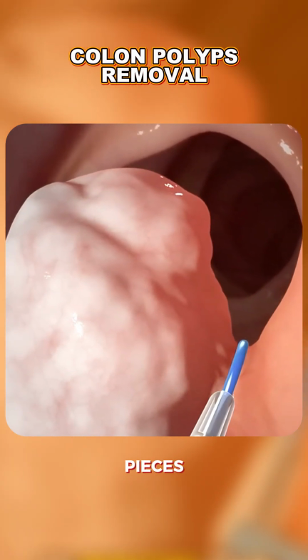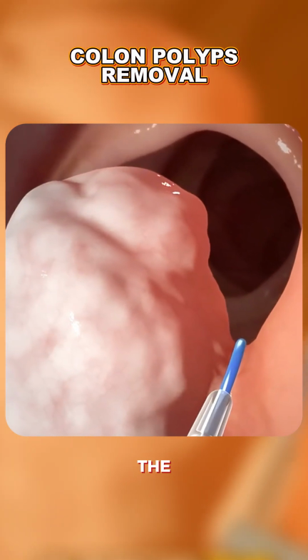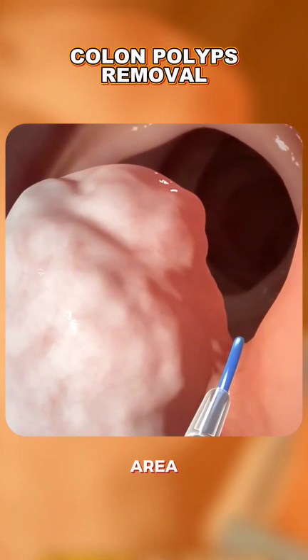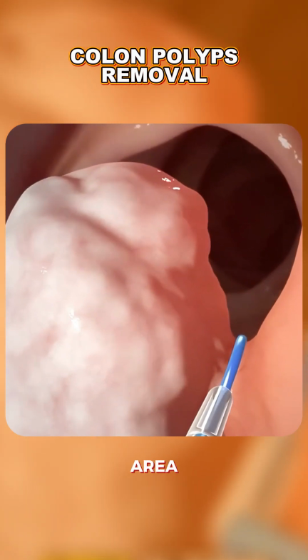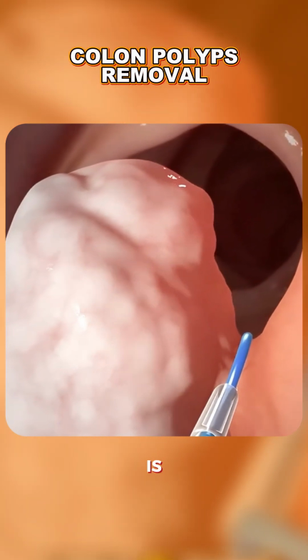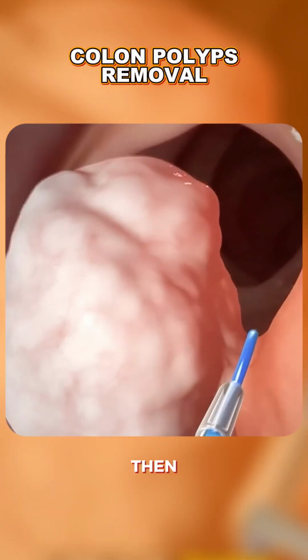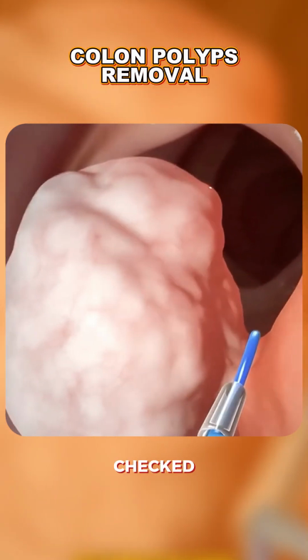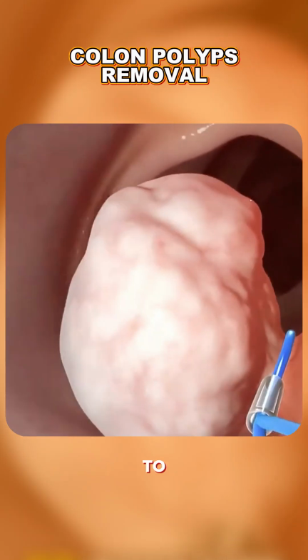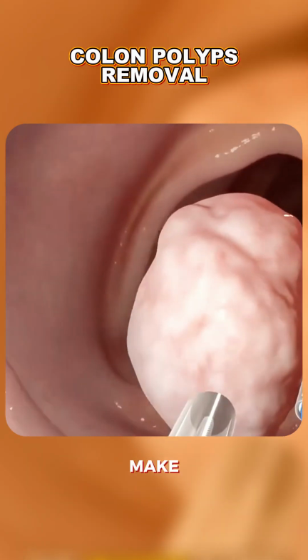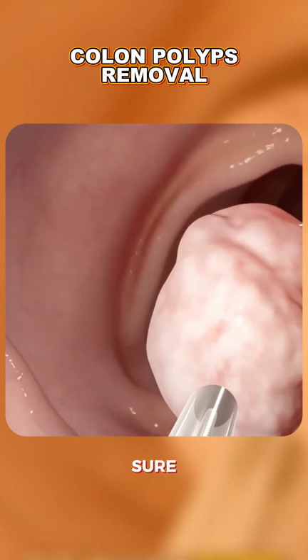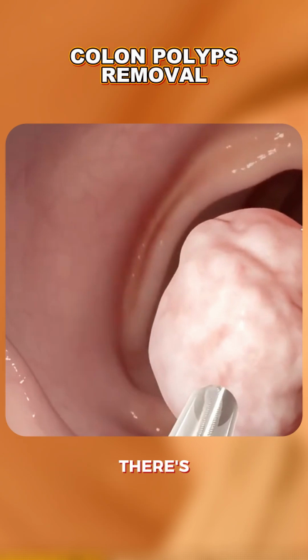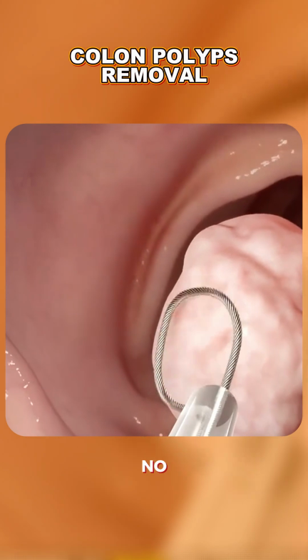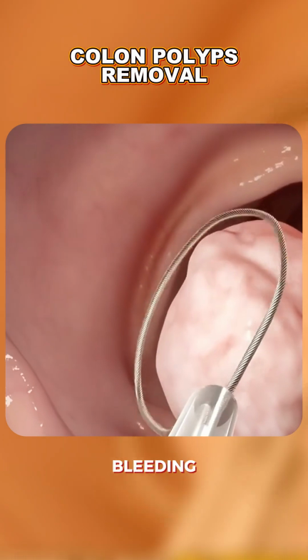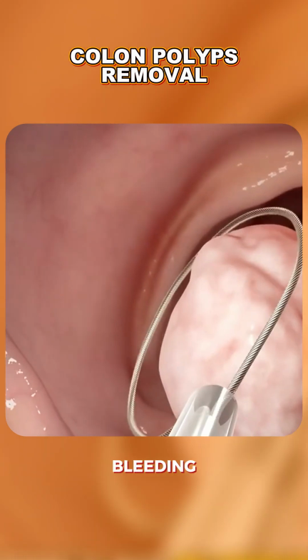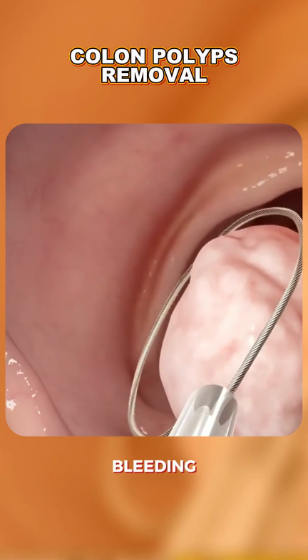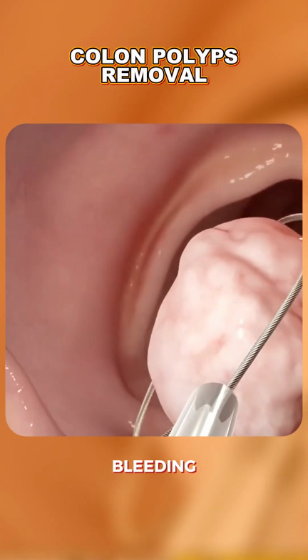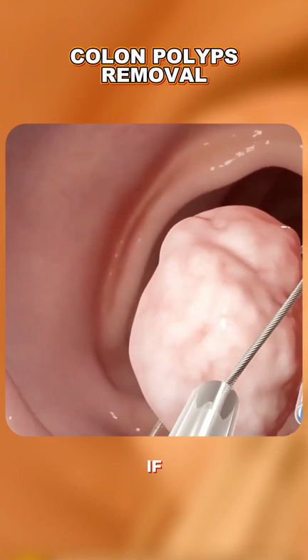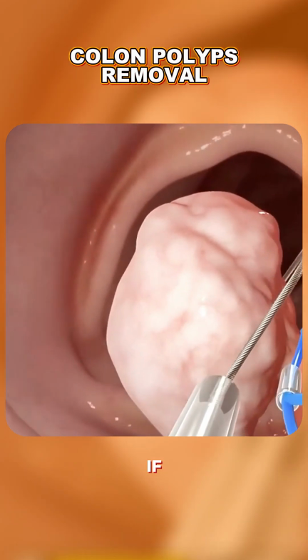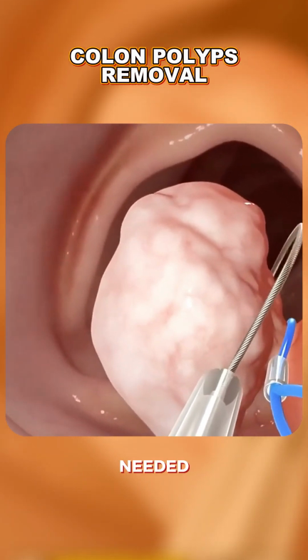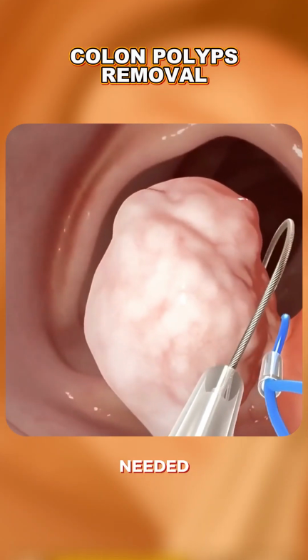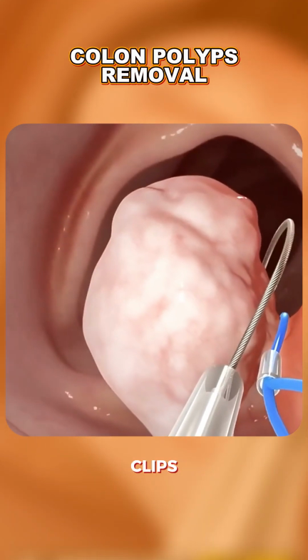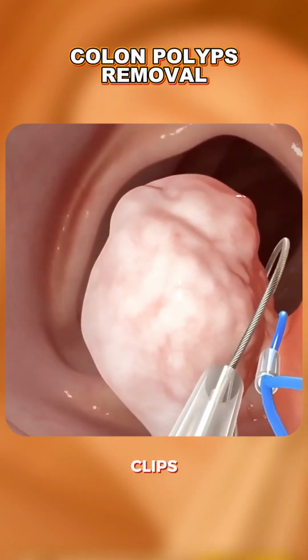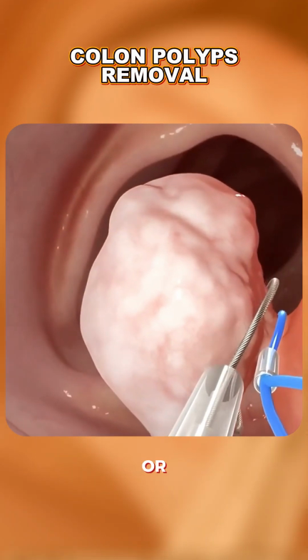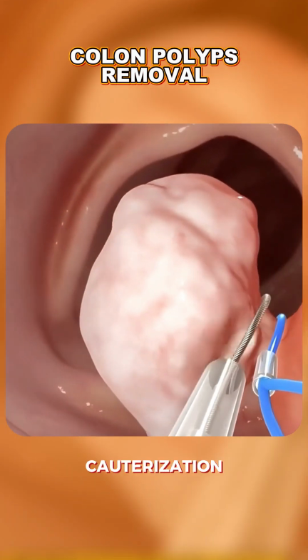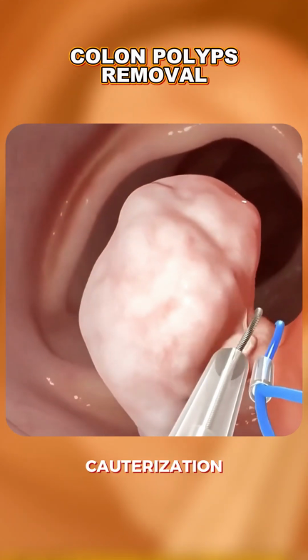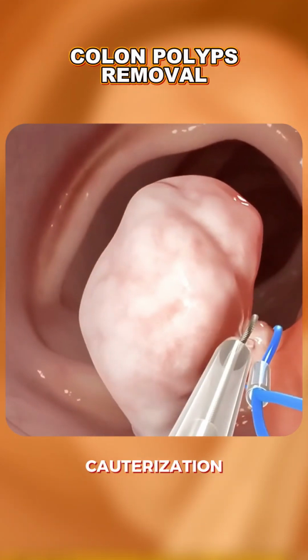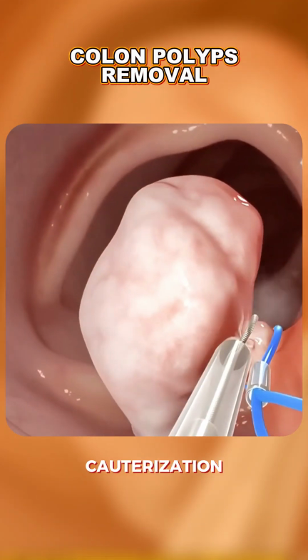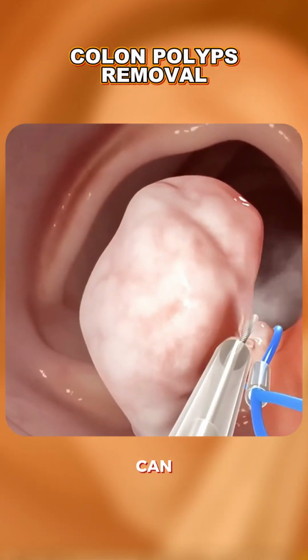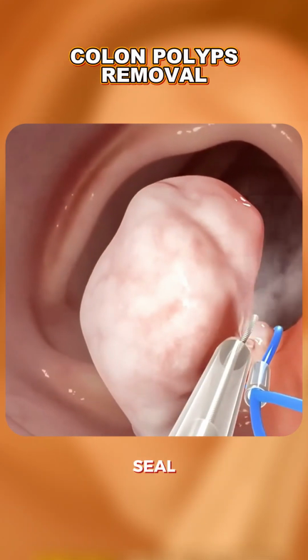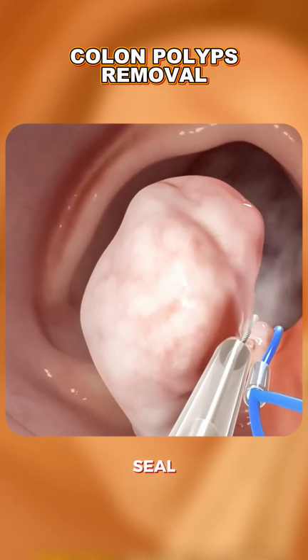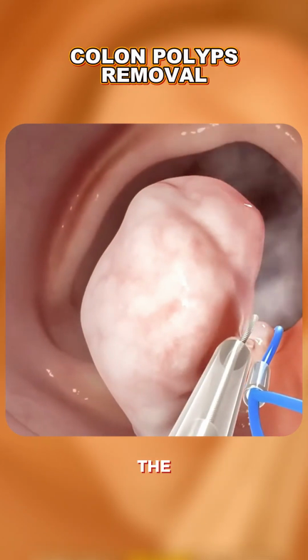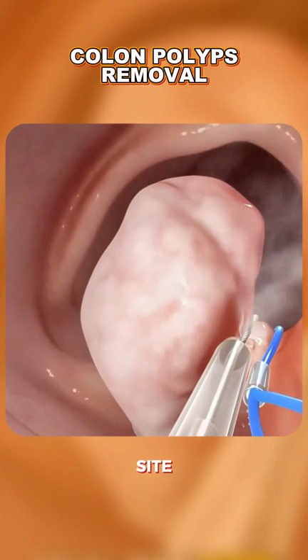The area is then checked to make sure there's no bleeding. If needed, clips or cauterization can seal the site.